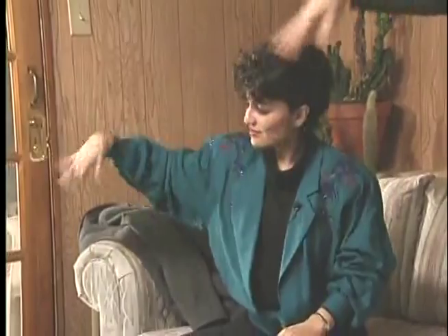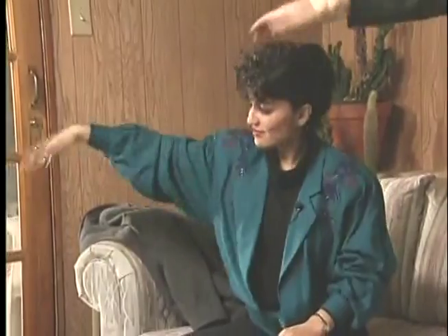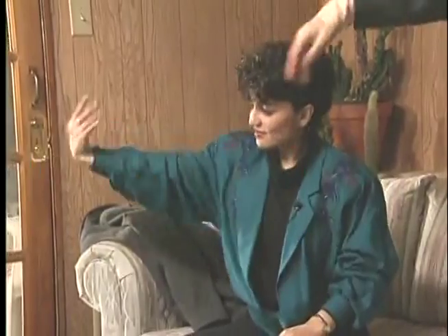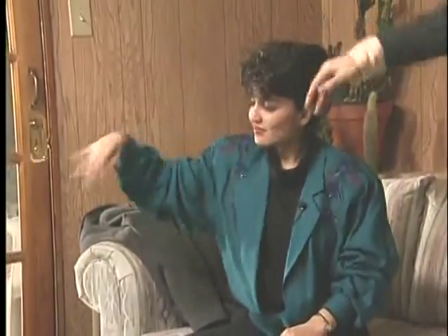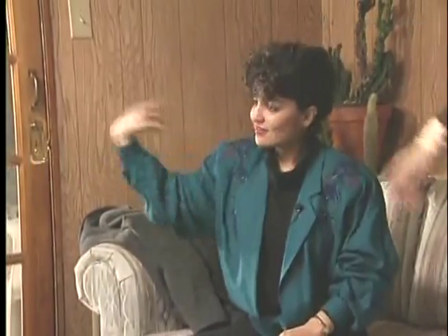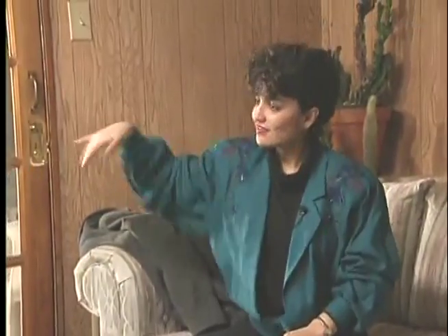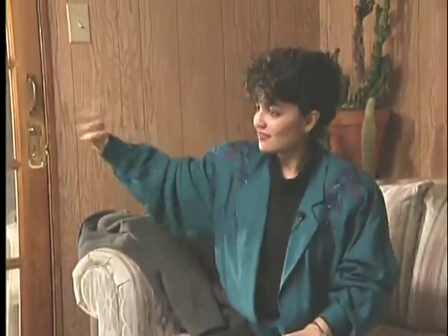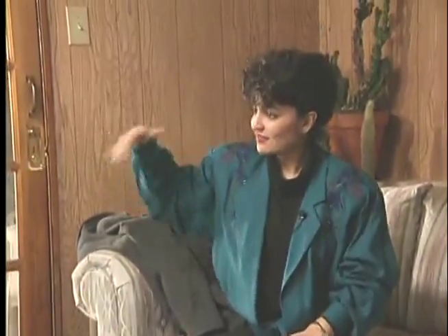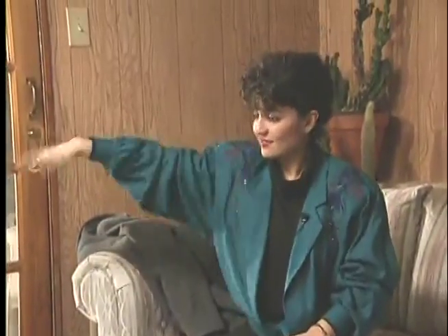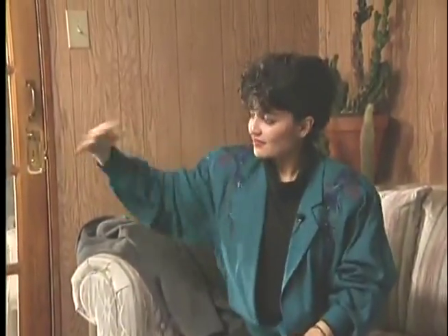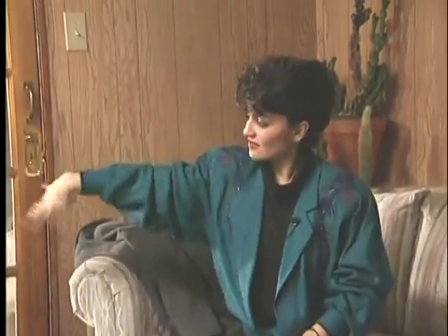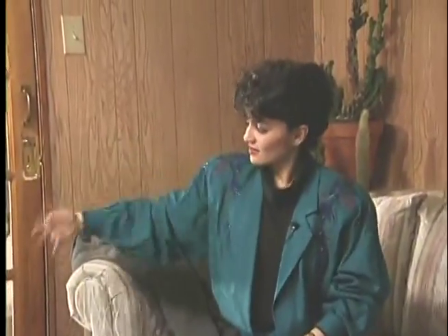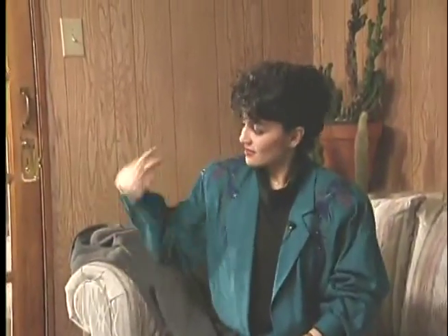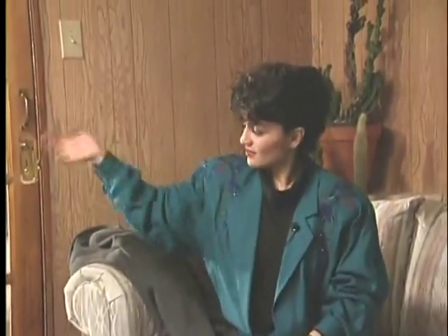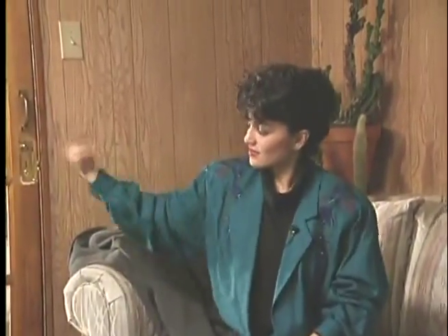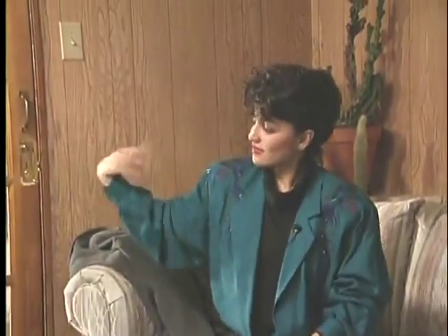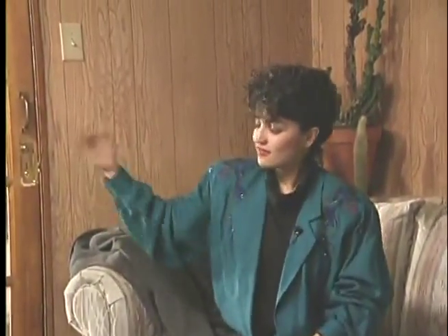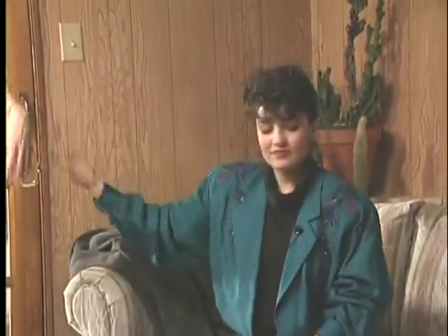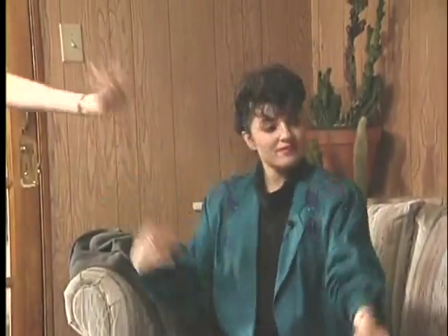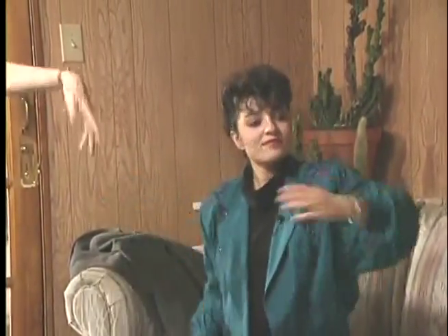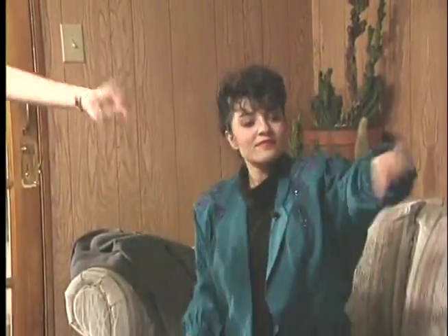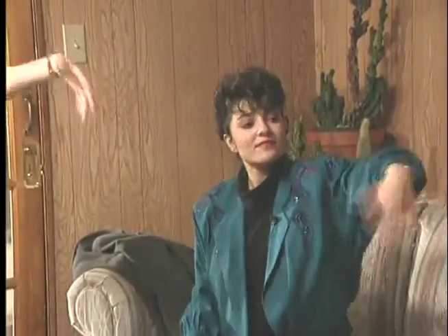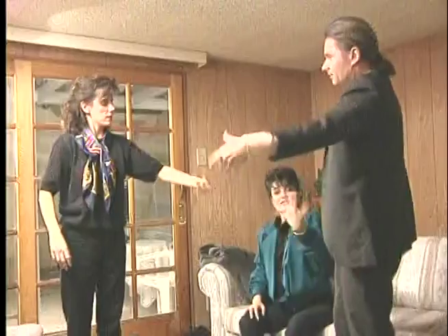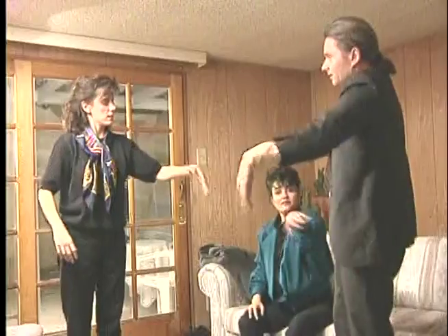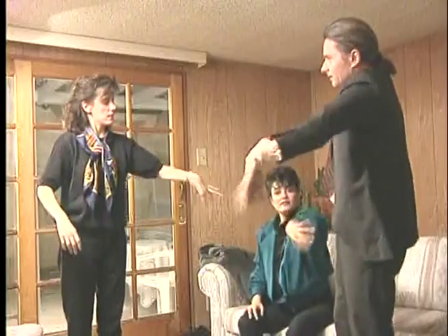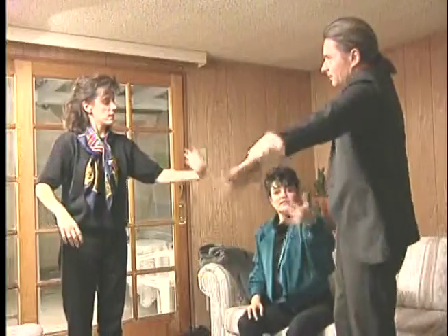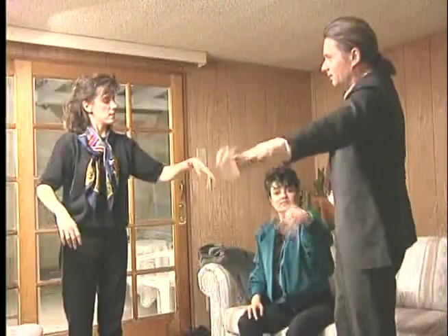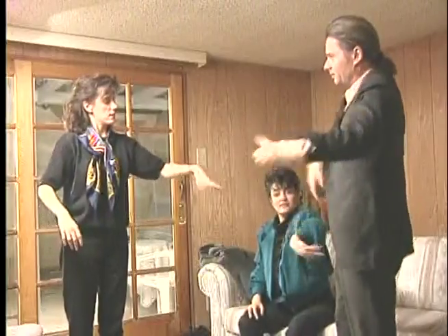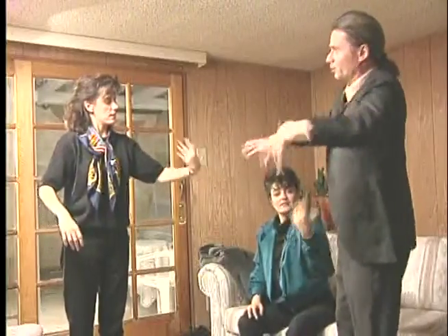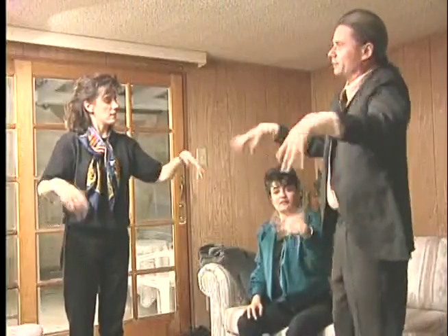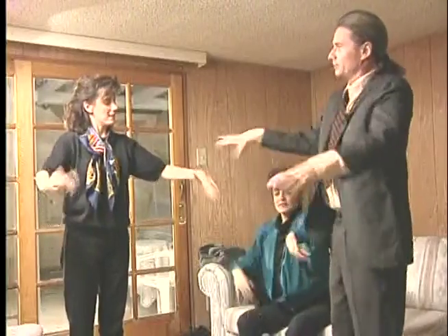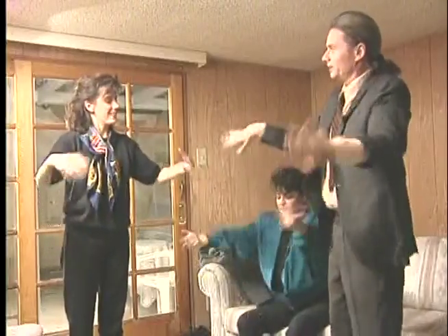Make sure the wrist is loose. Now shaking the other arm — both of them.